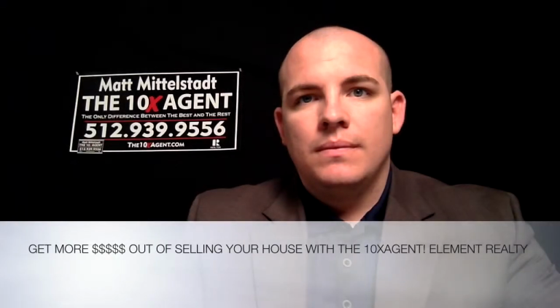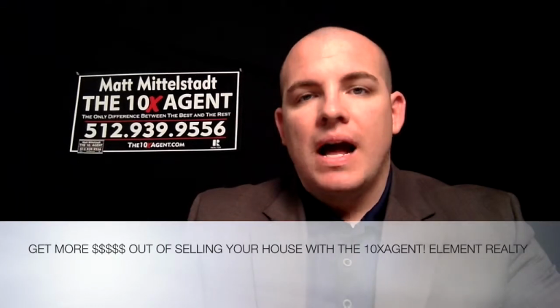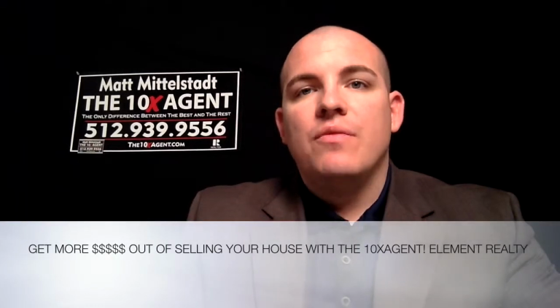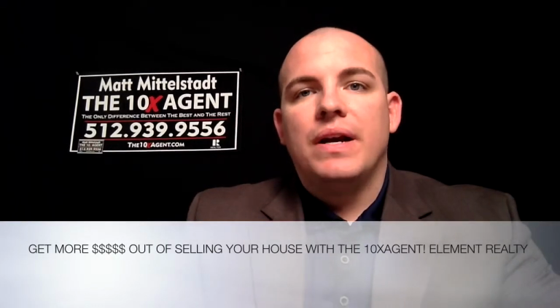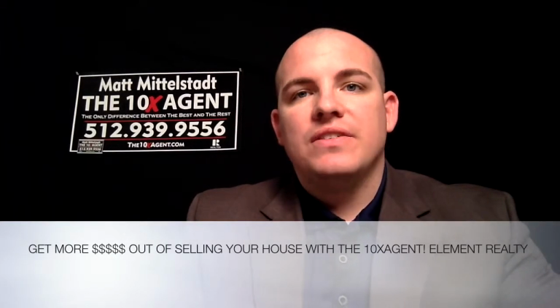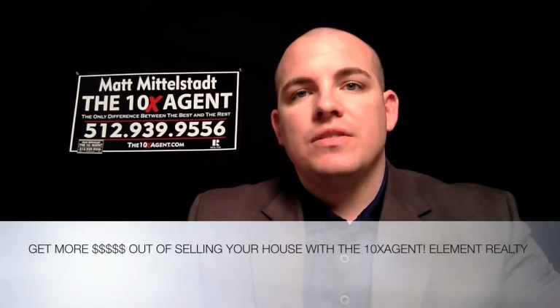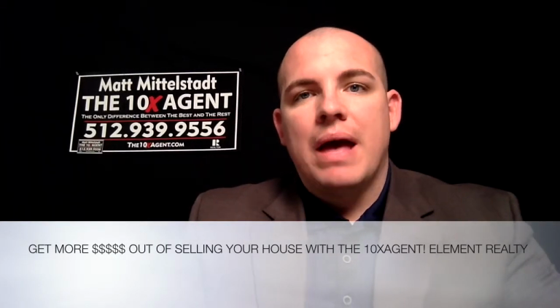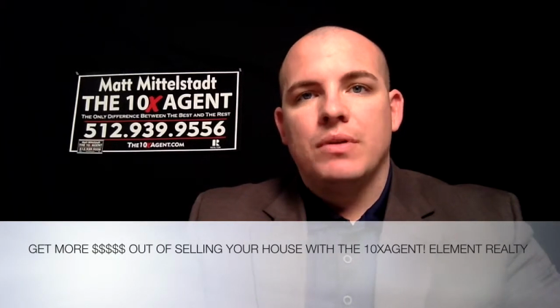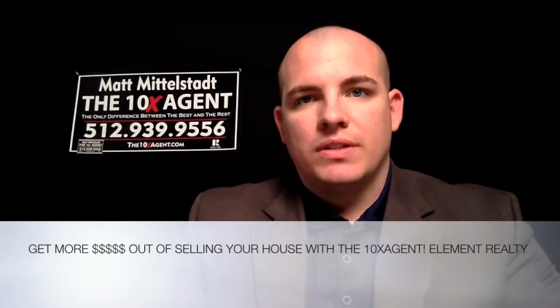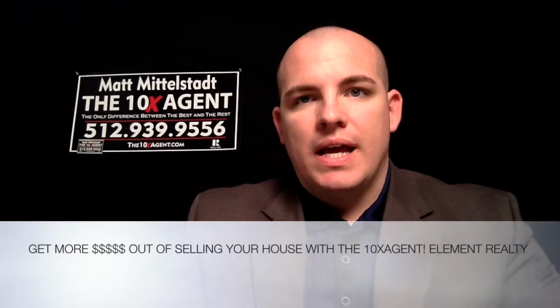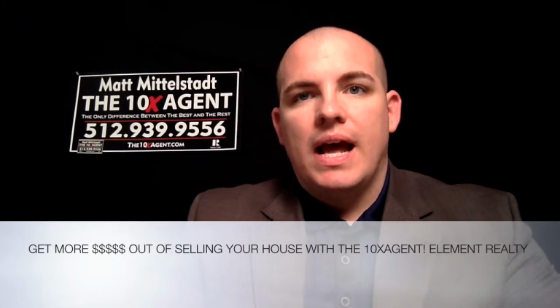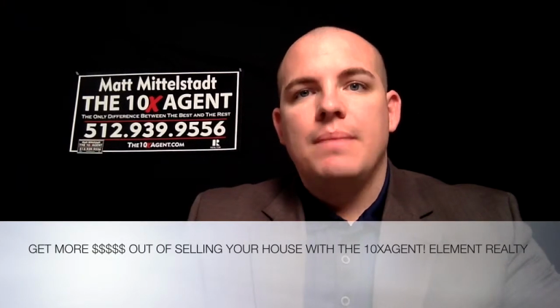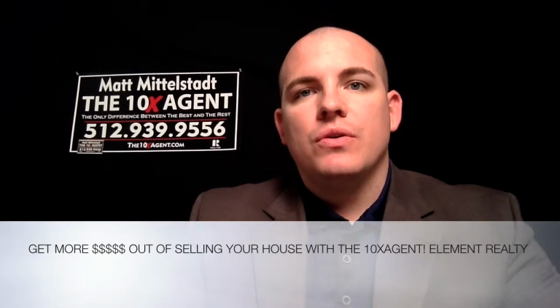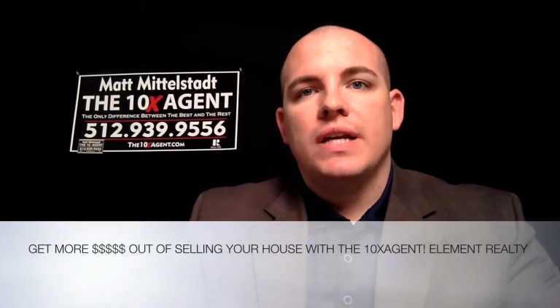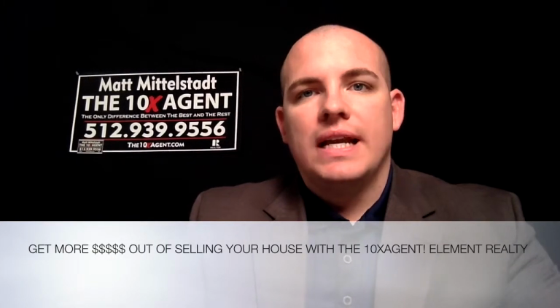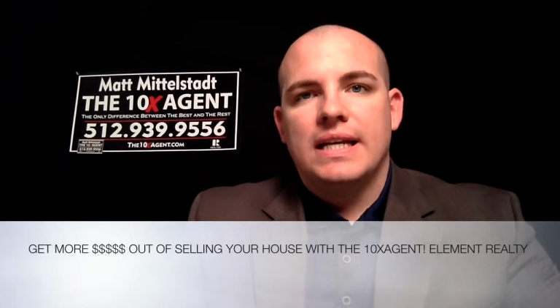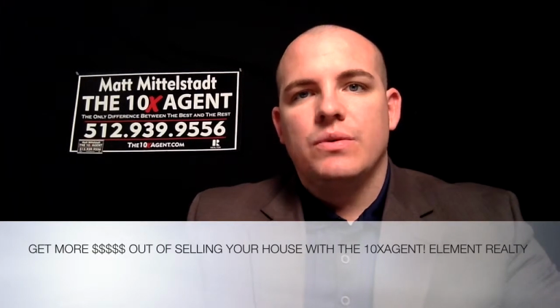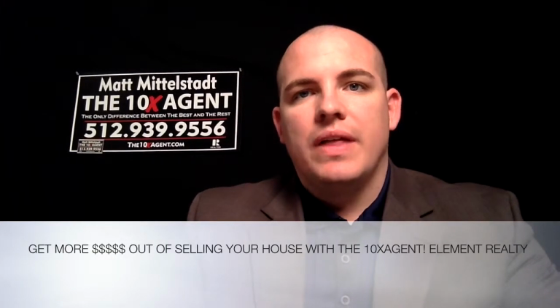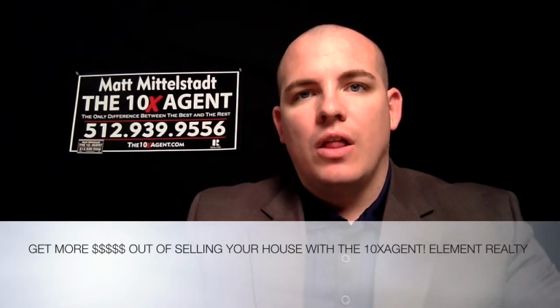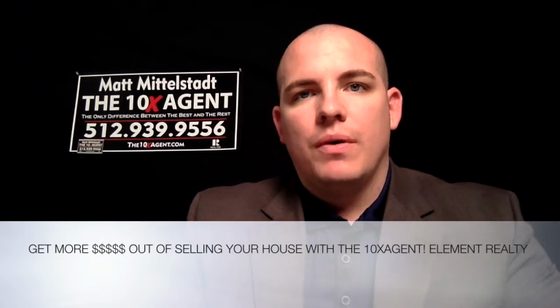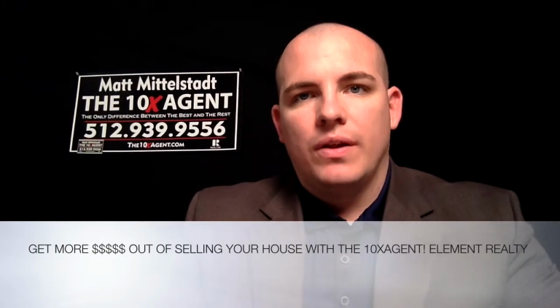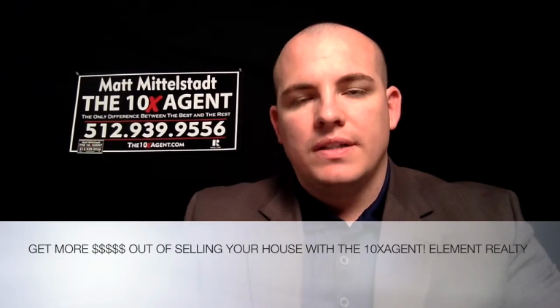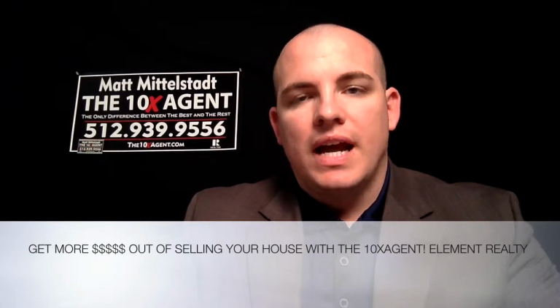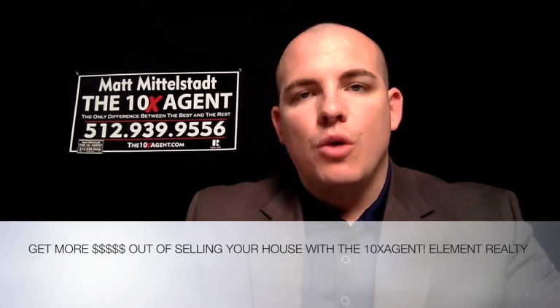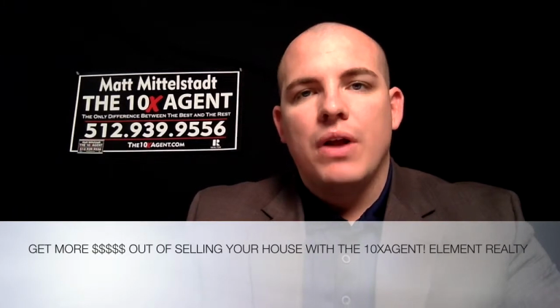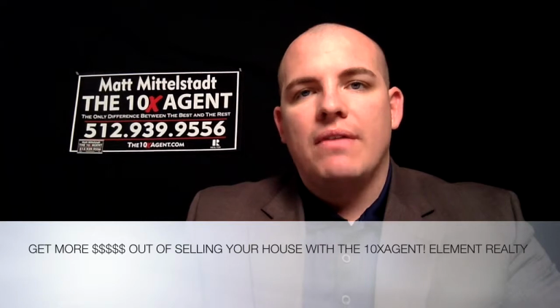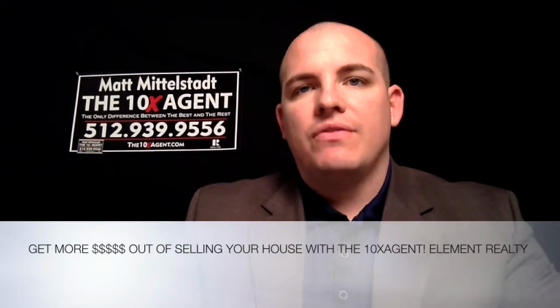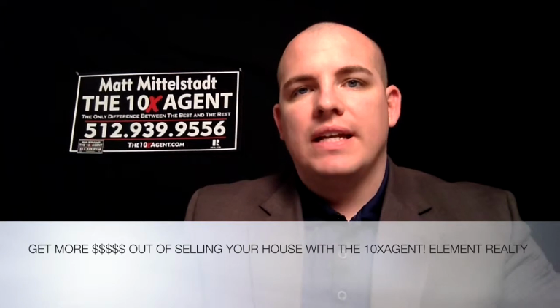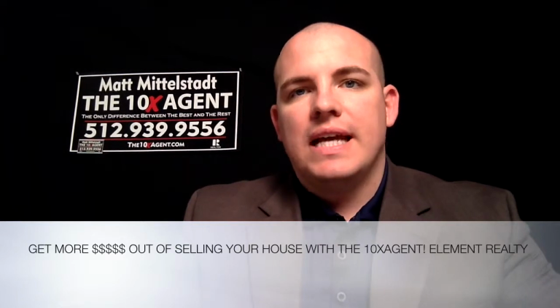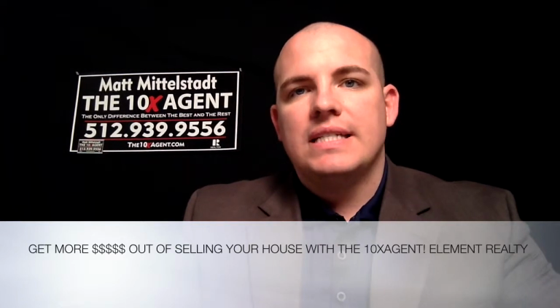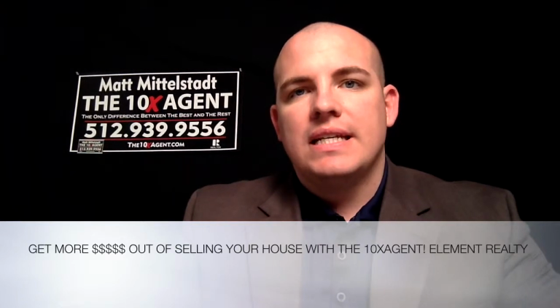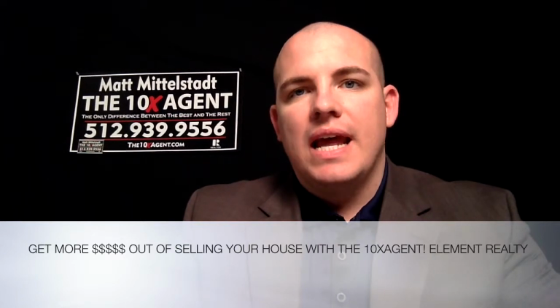Hi, buddy. This is Matt Middlestad. I am your 10x agent with Element Realty. I hope you're having a fantastic day.